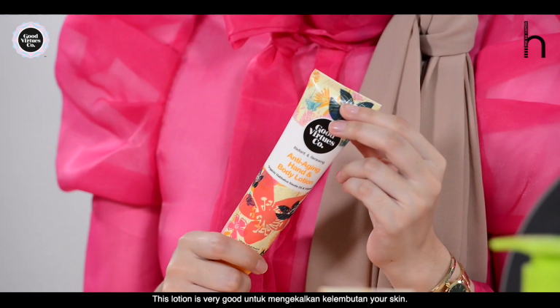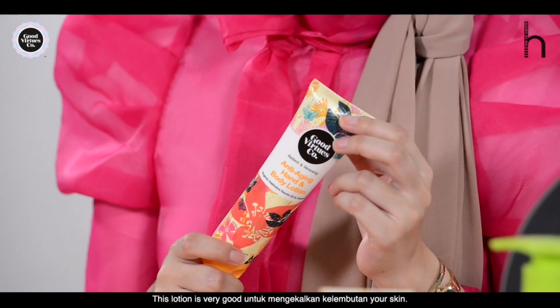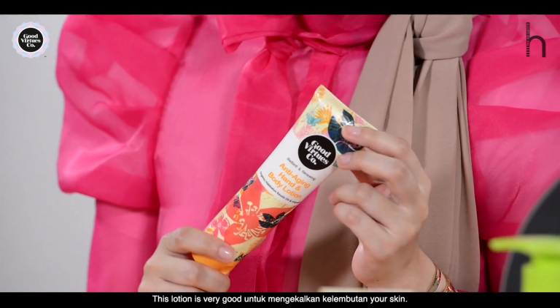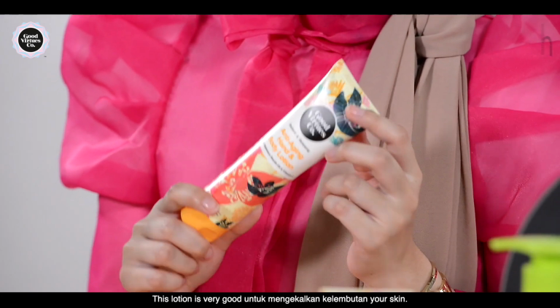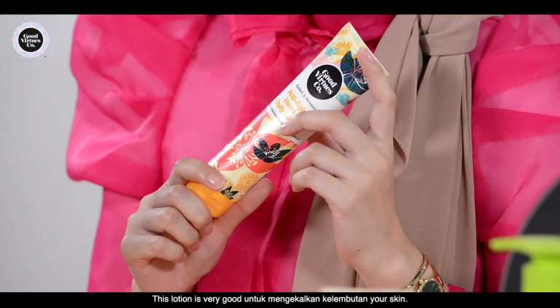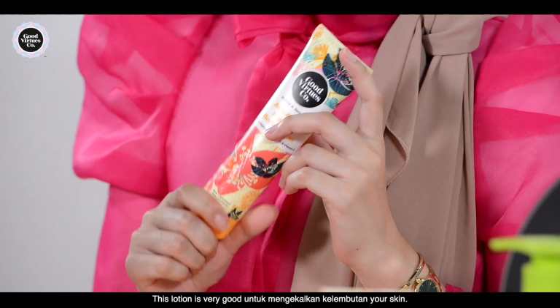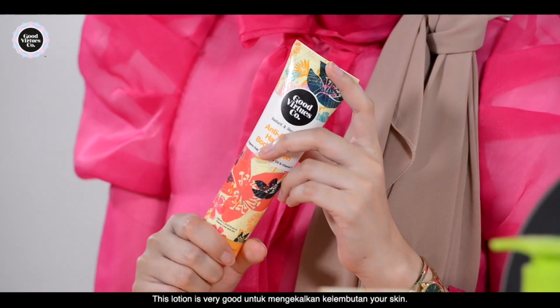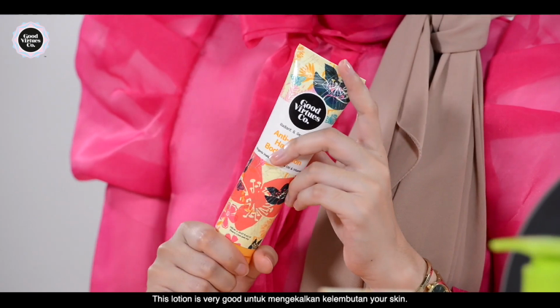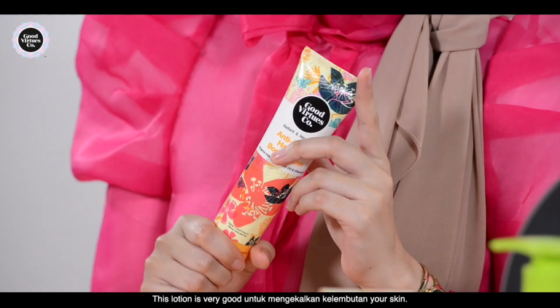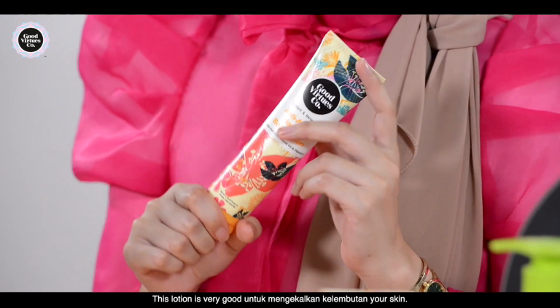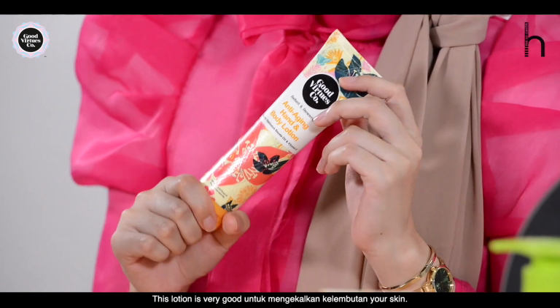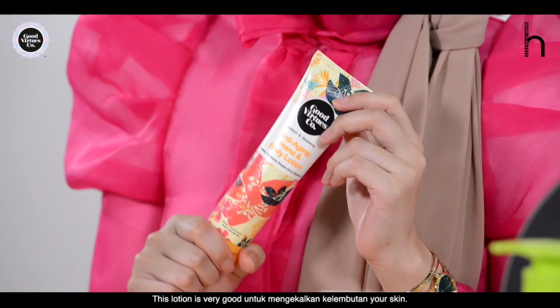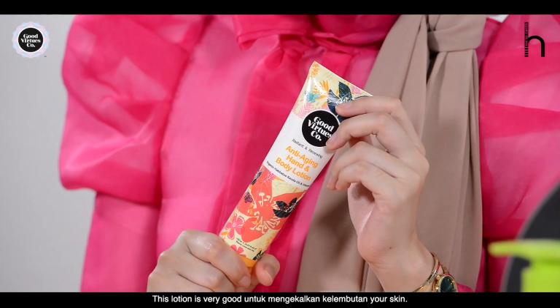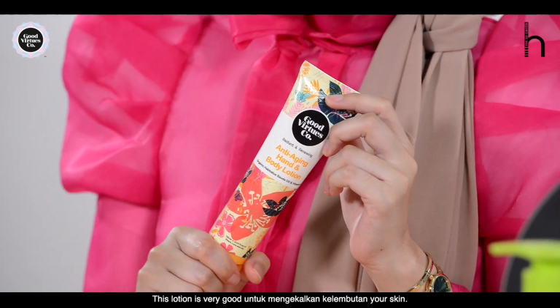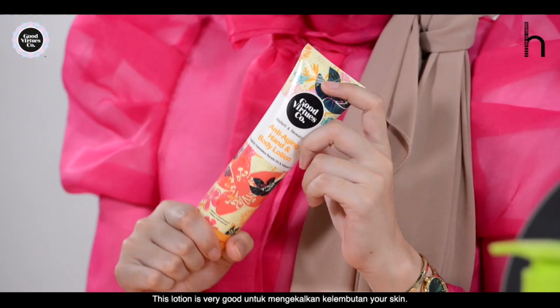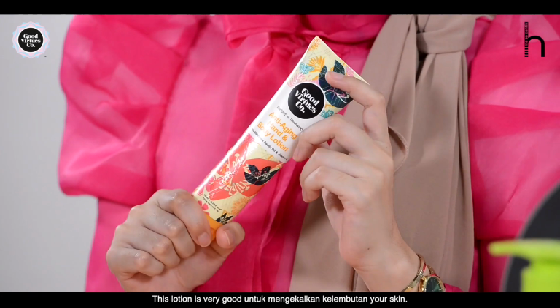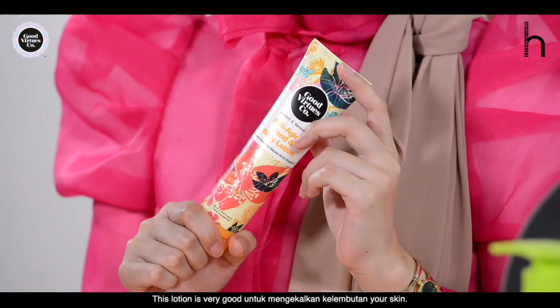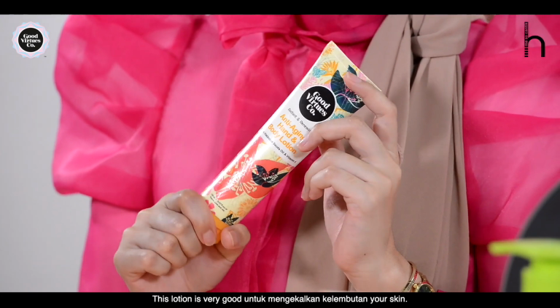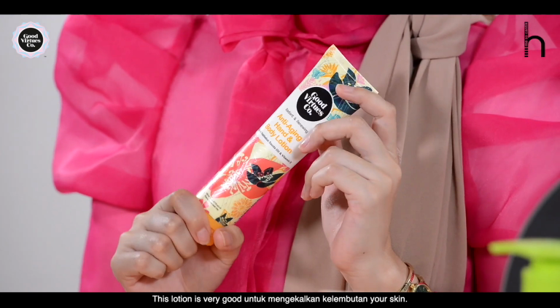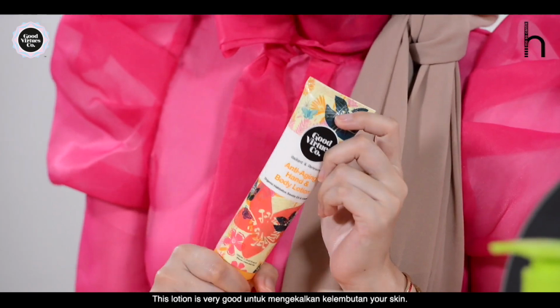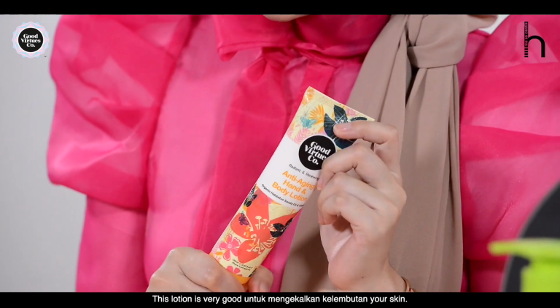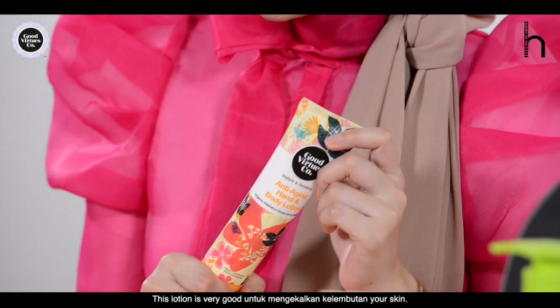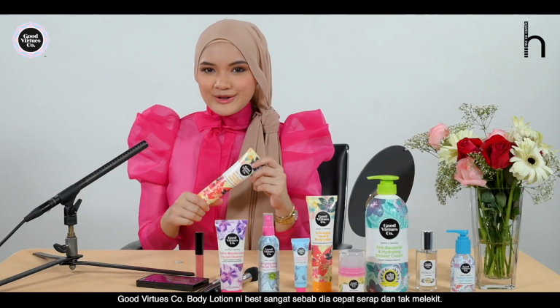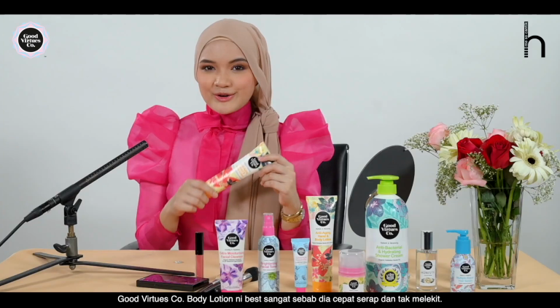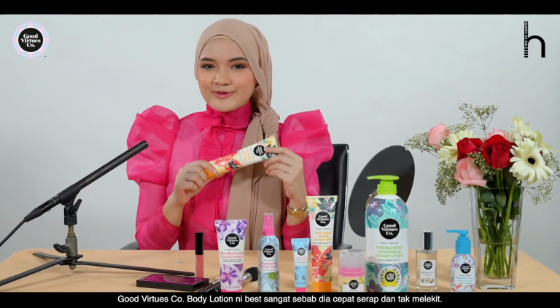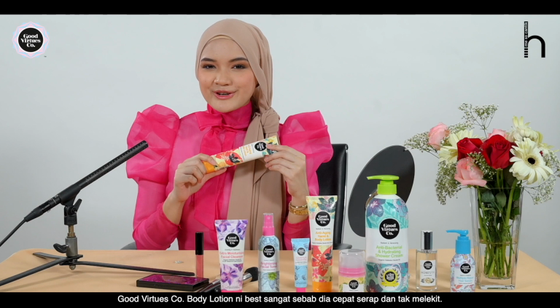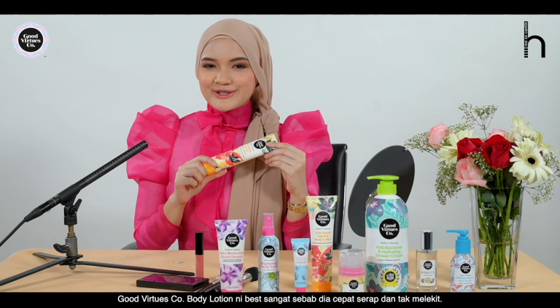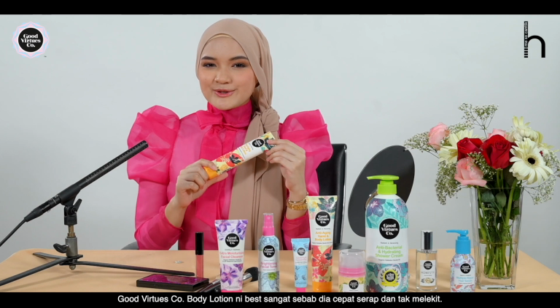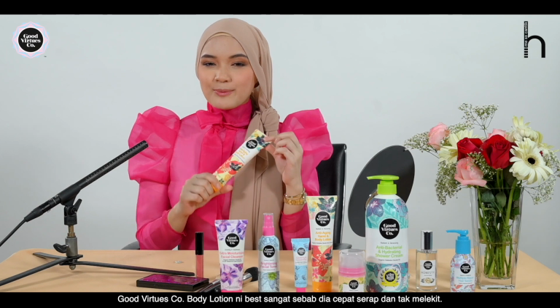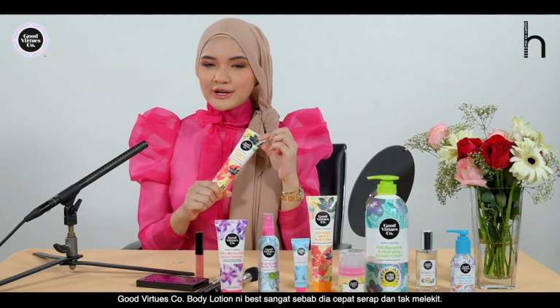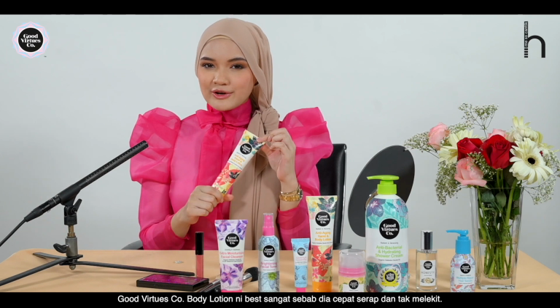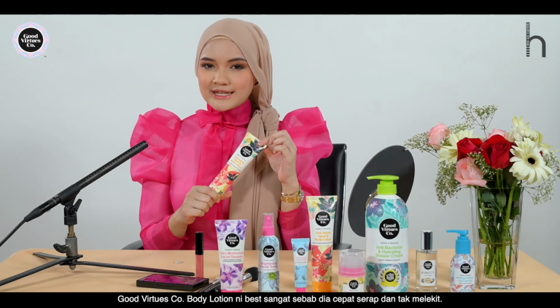I can also apply body lotion. This Good Virtues Co. Body Lotion is very good for keeping your skin moisturized and making your skin look good.